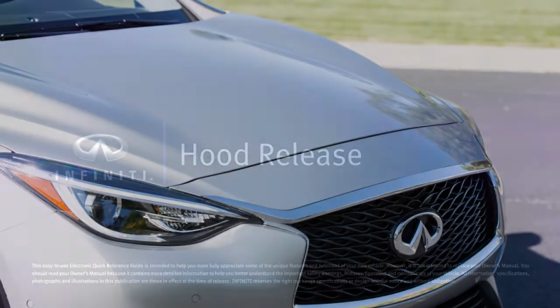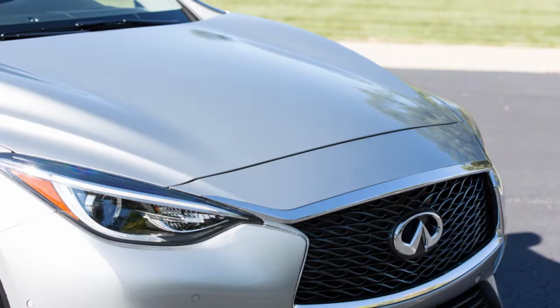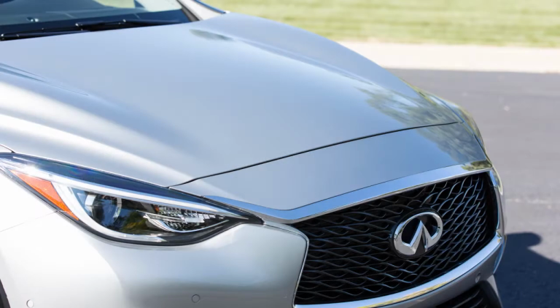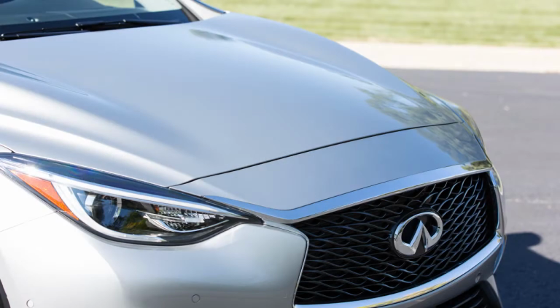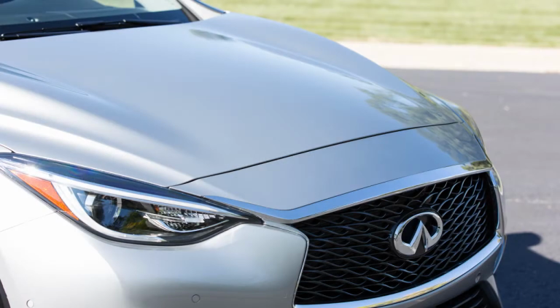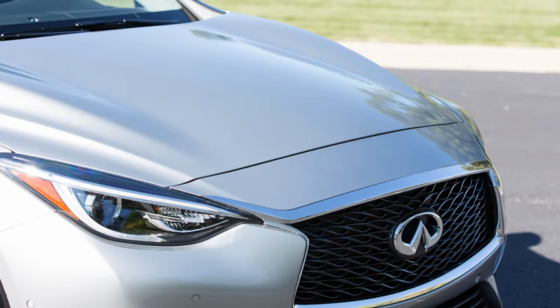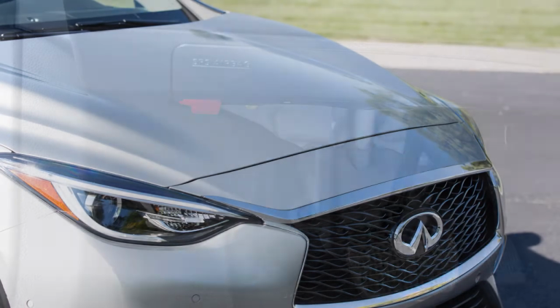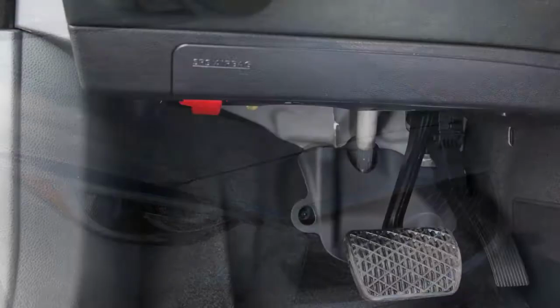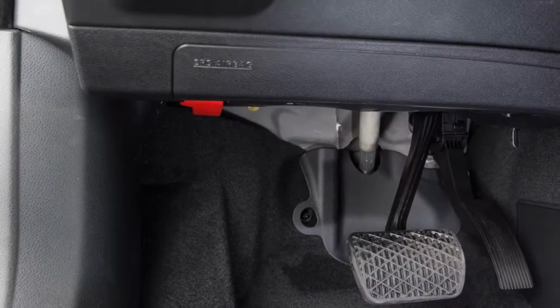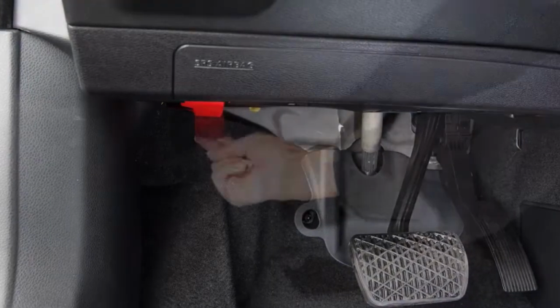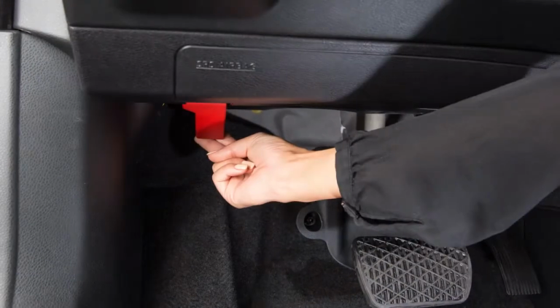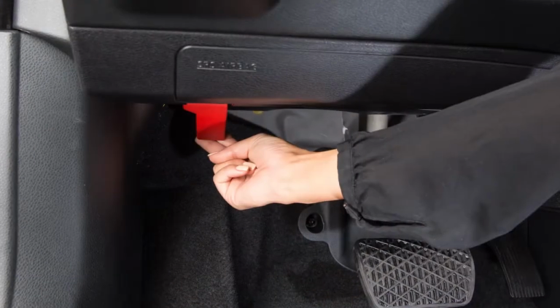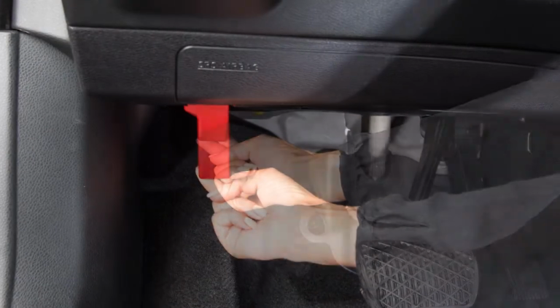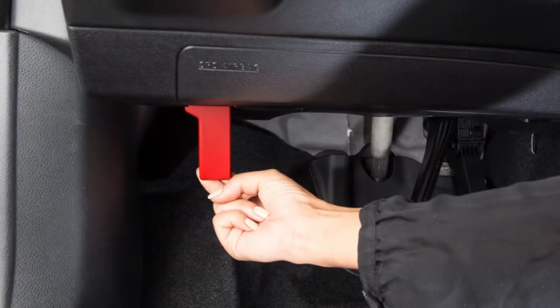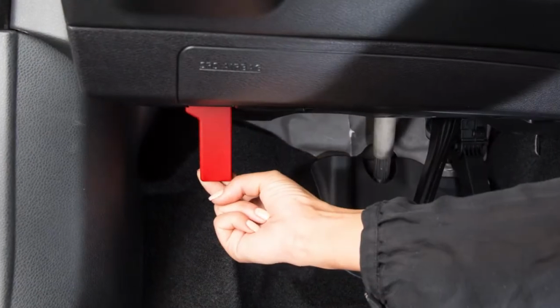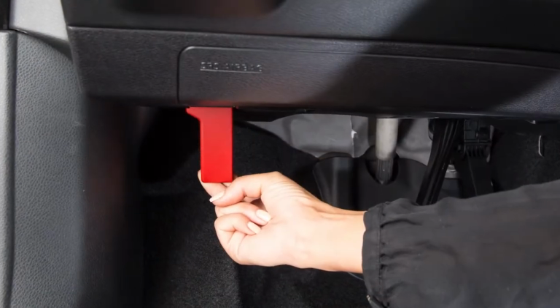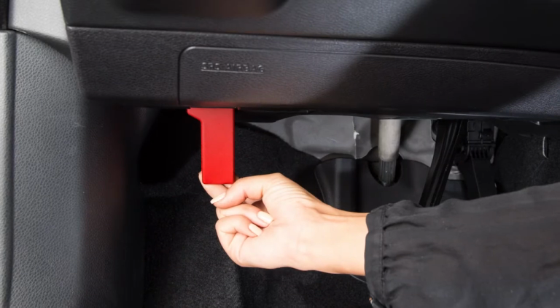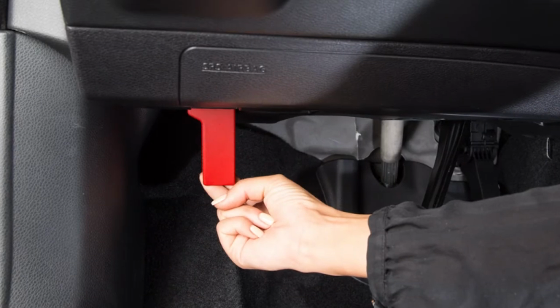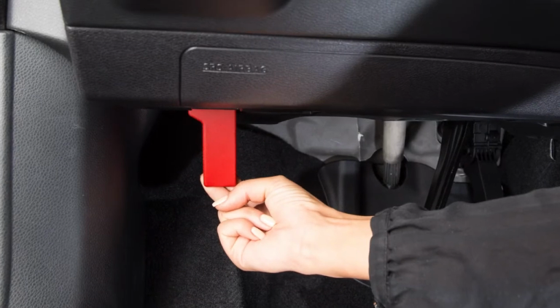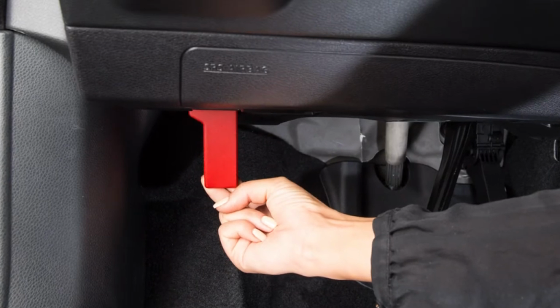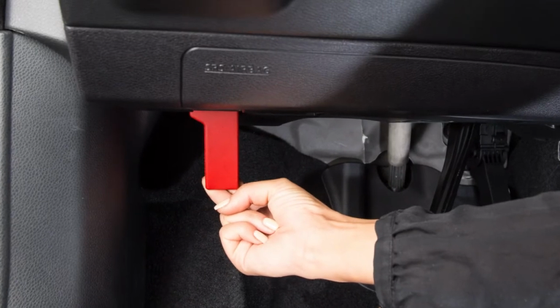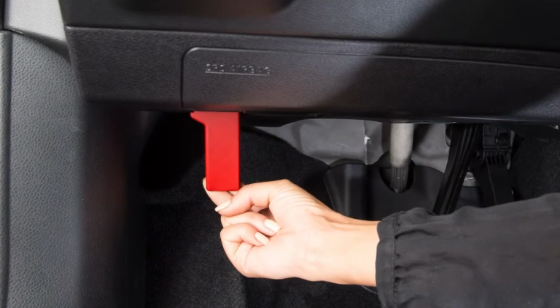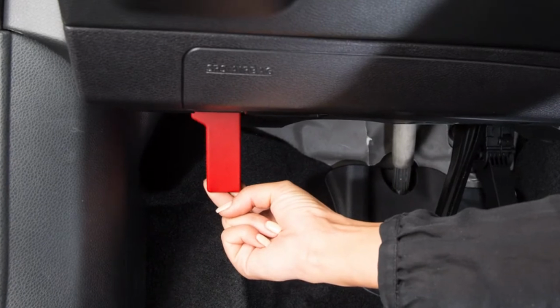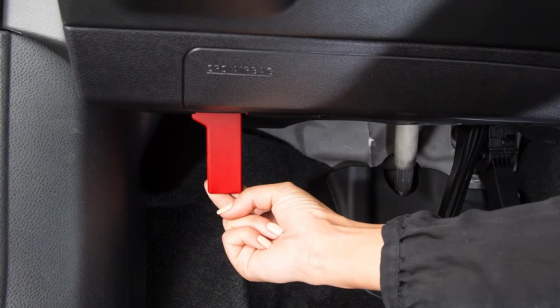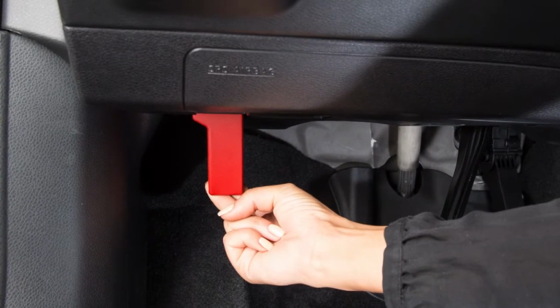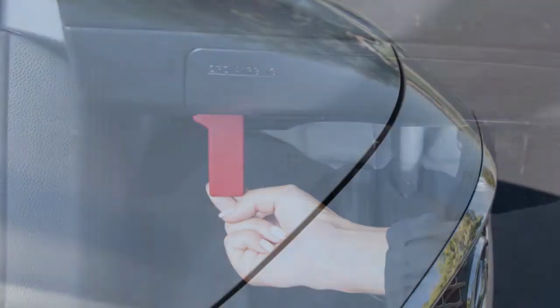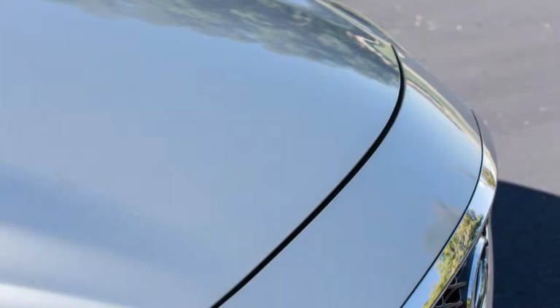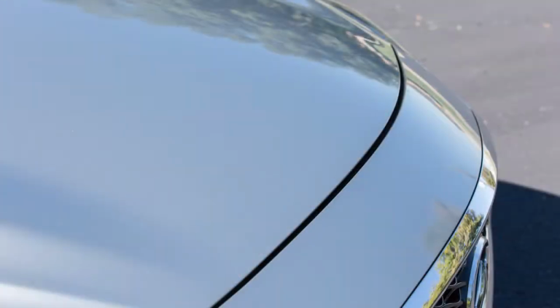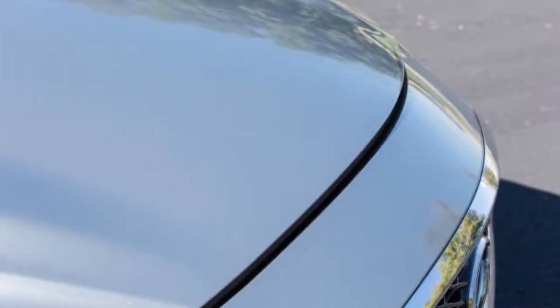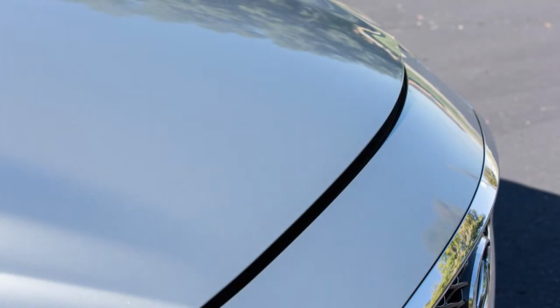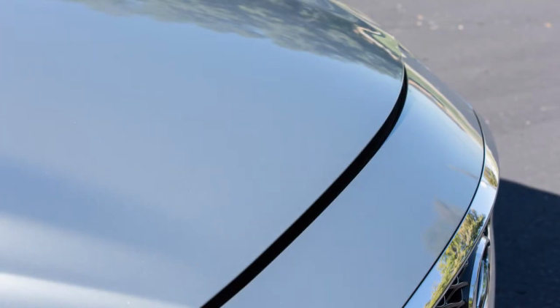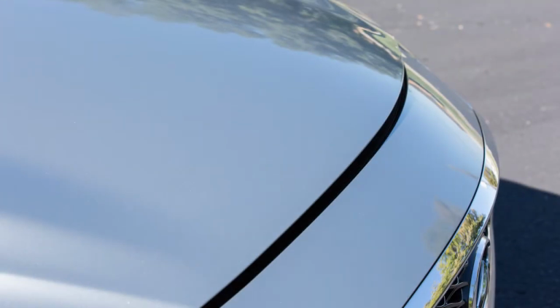To open the hood, pull this hood release handle located below the driver's side instrument panel. The hood will spring up slightly.